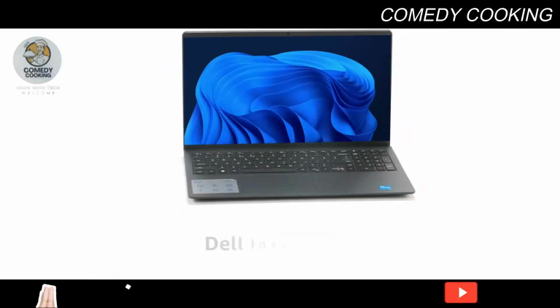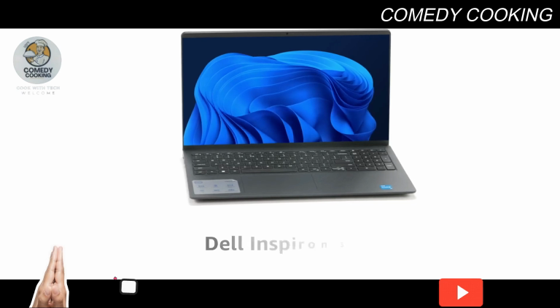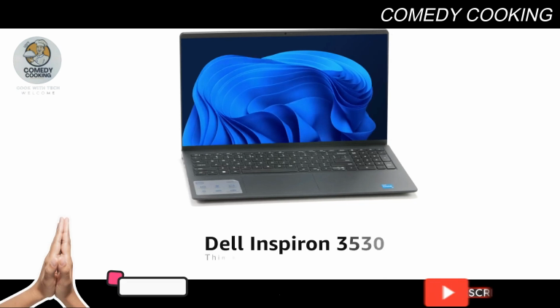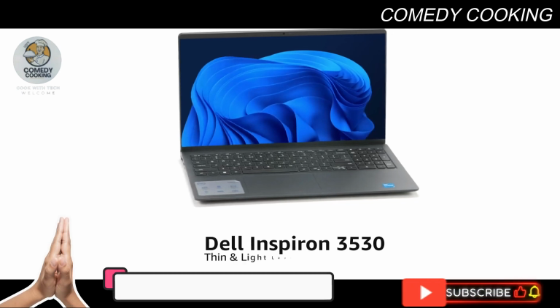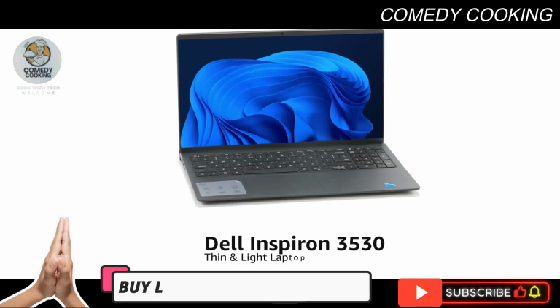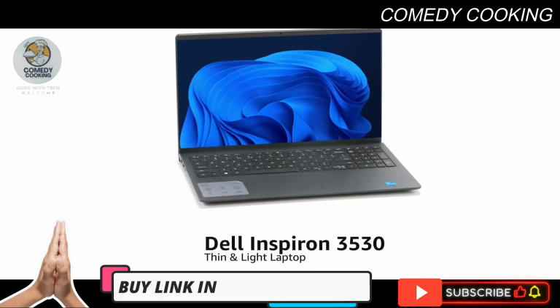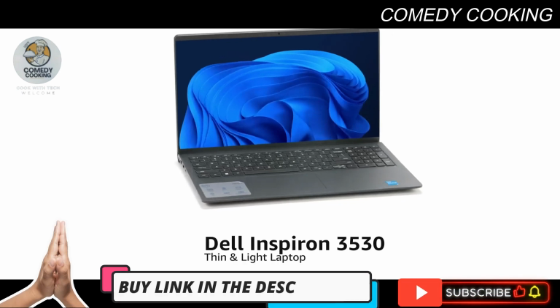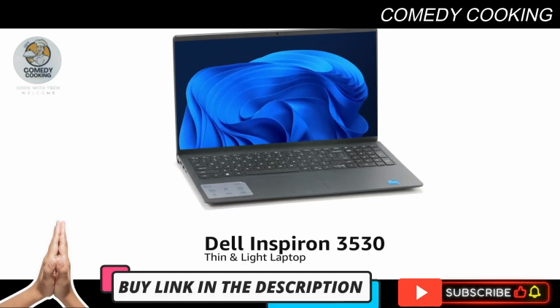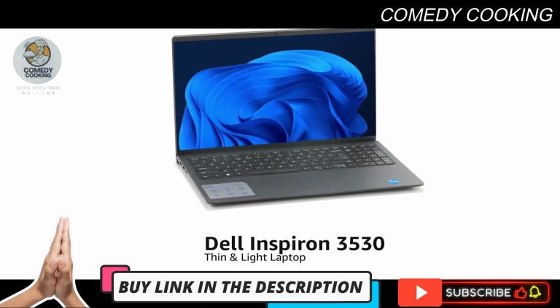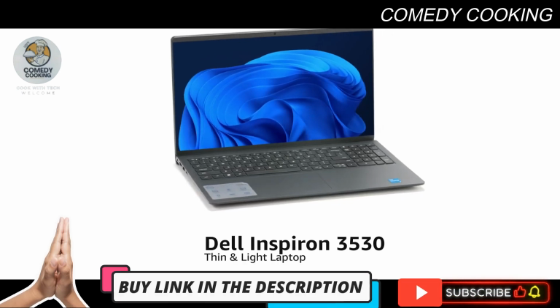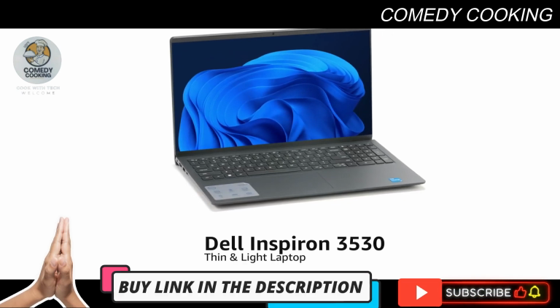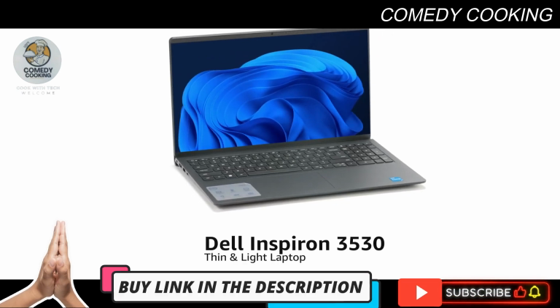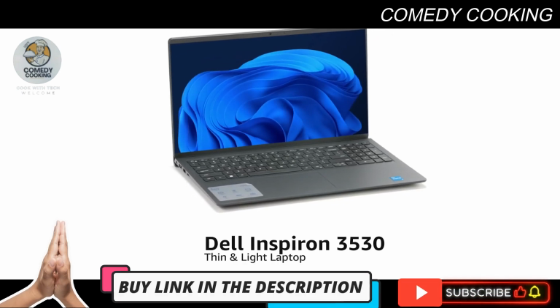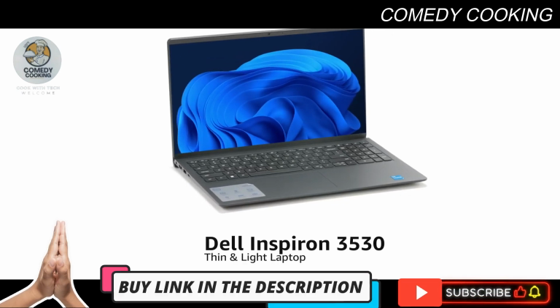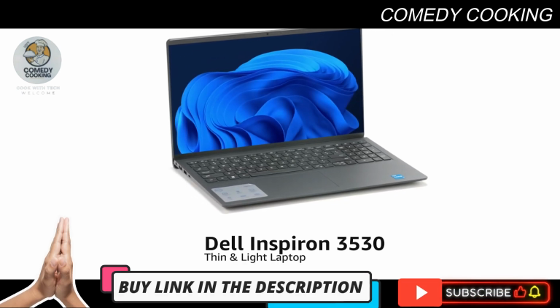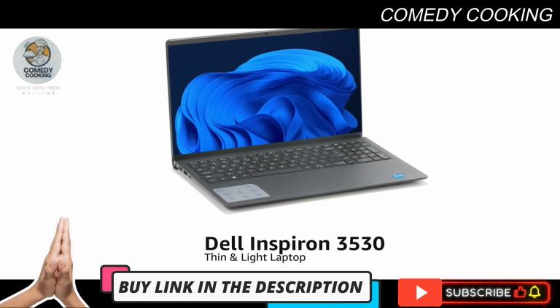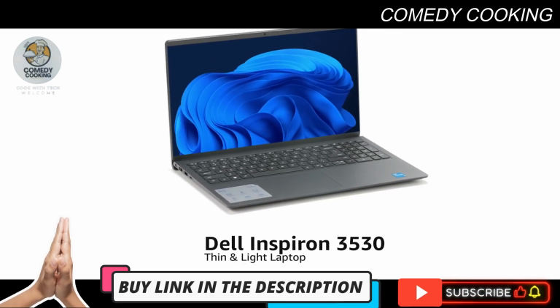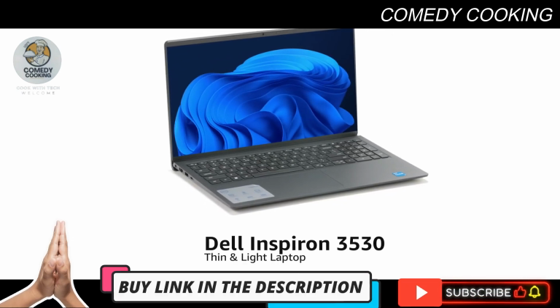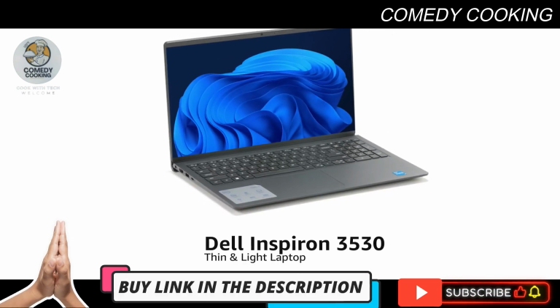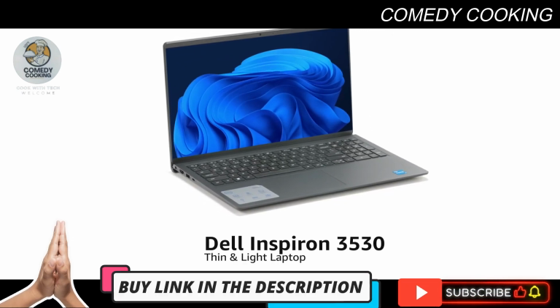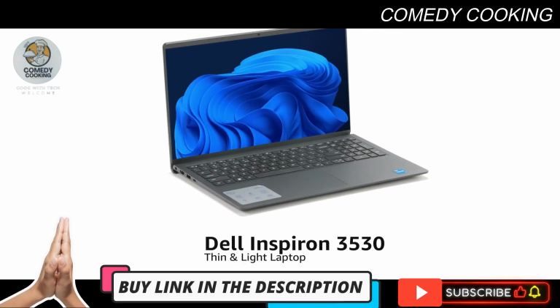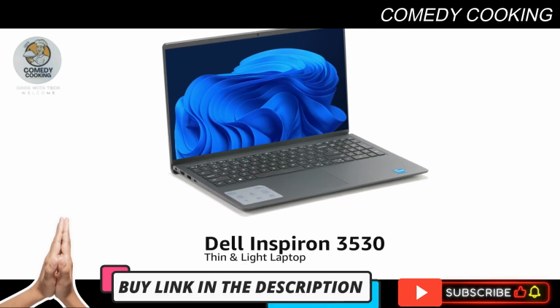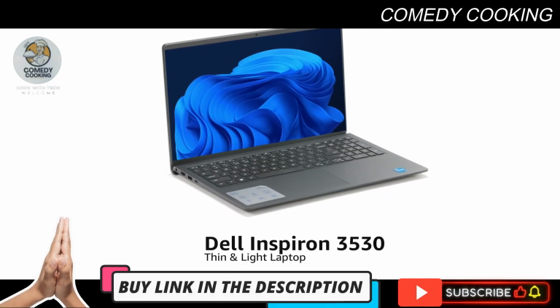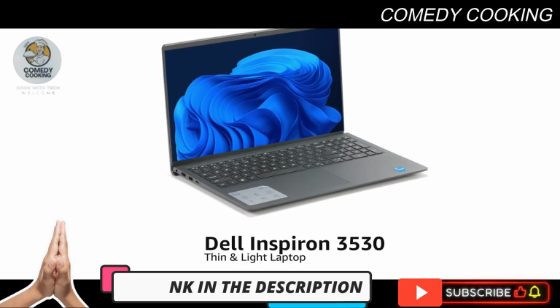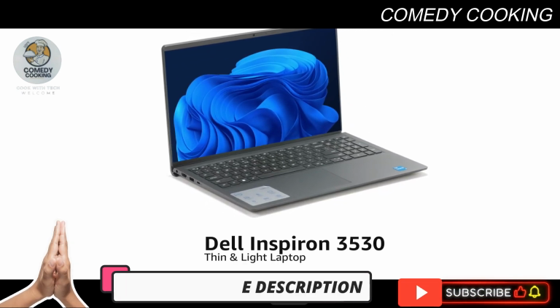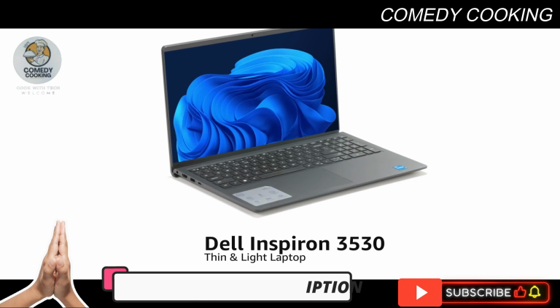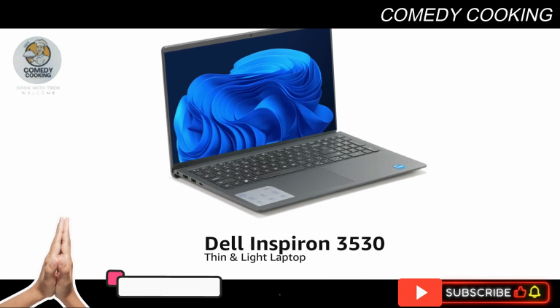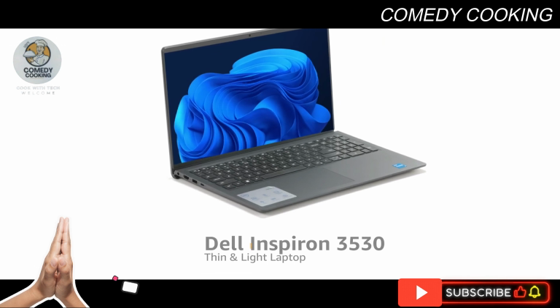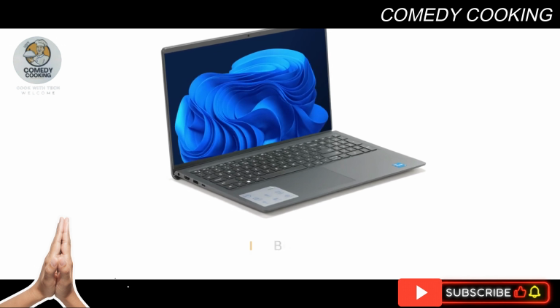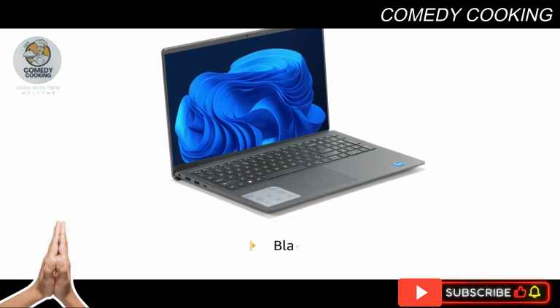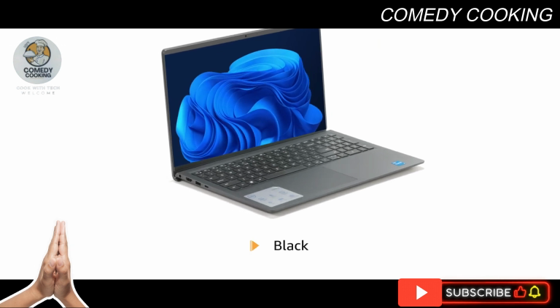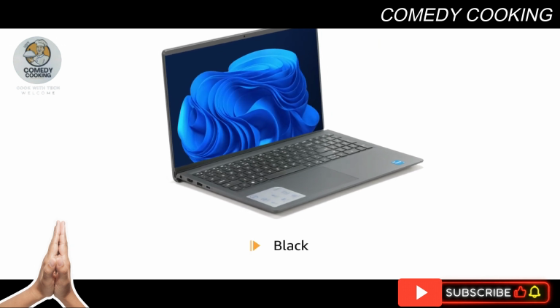Presenting the Dell Inspiron 3530 Thin and Light Laptop in the color Black.